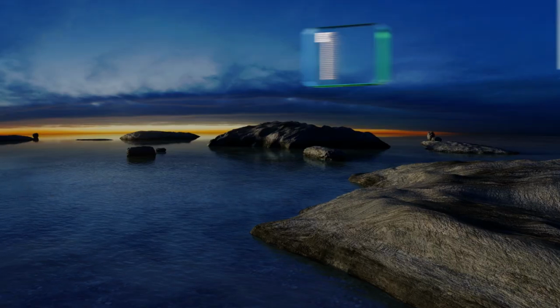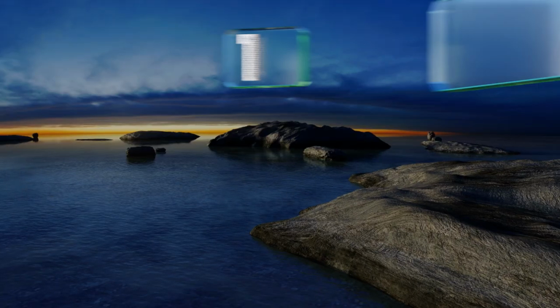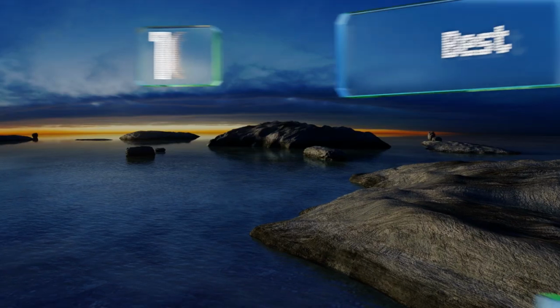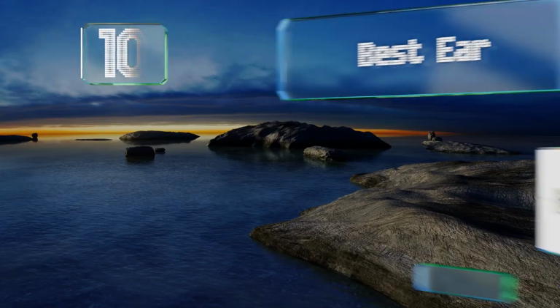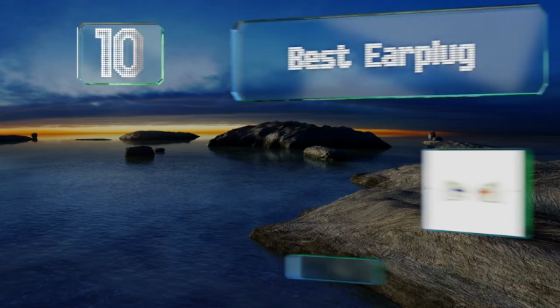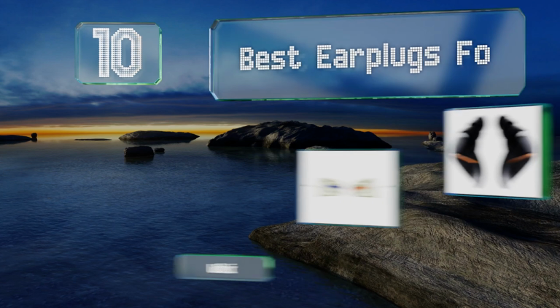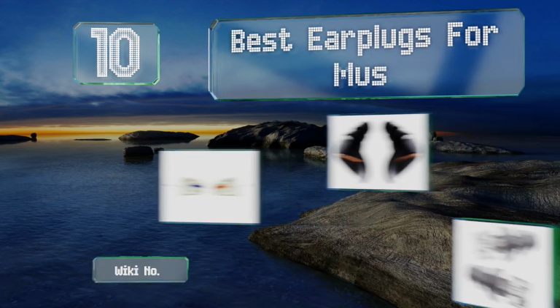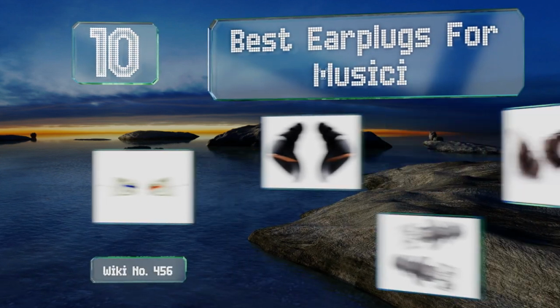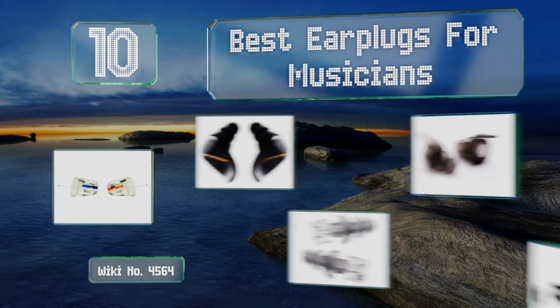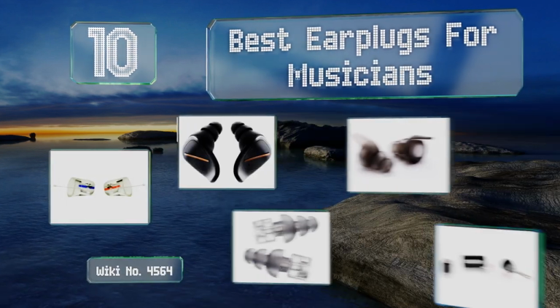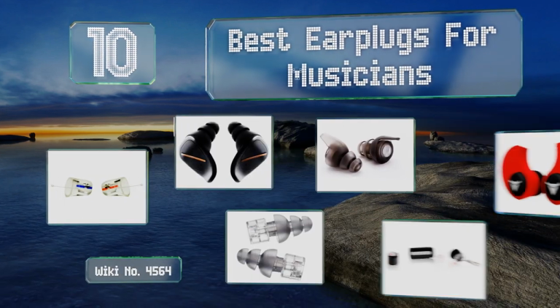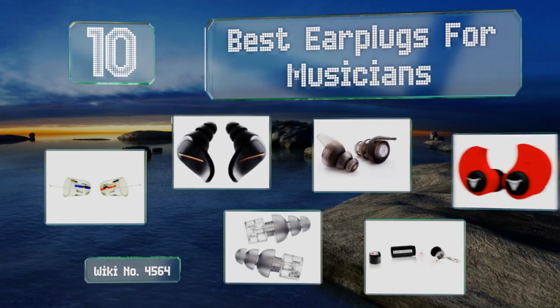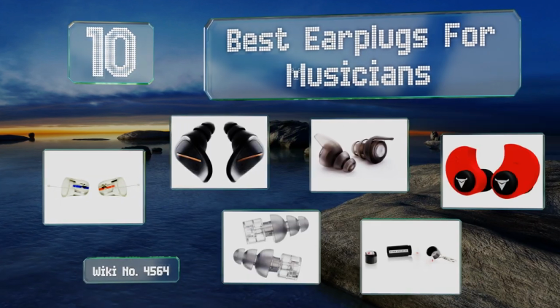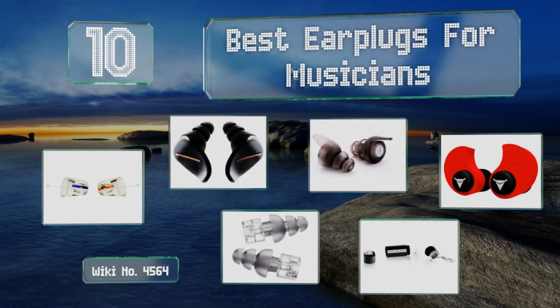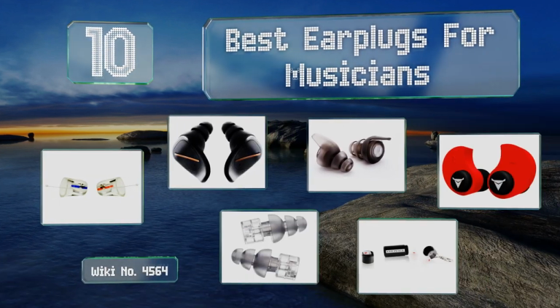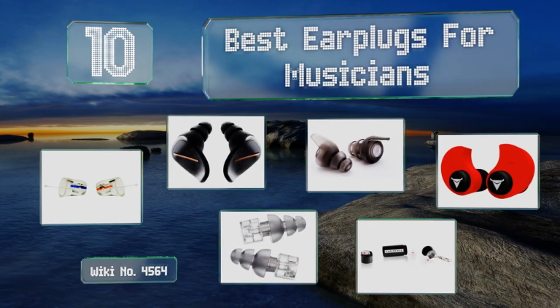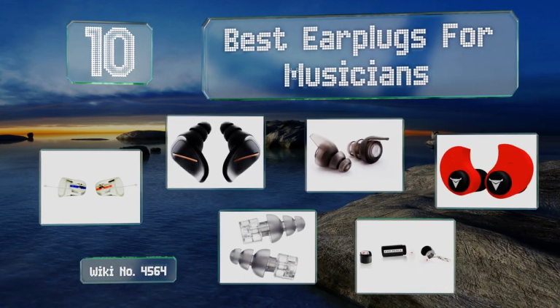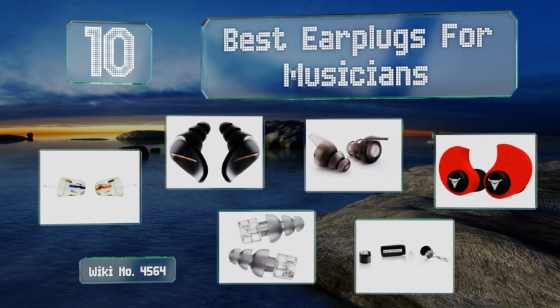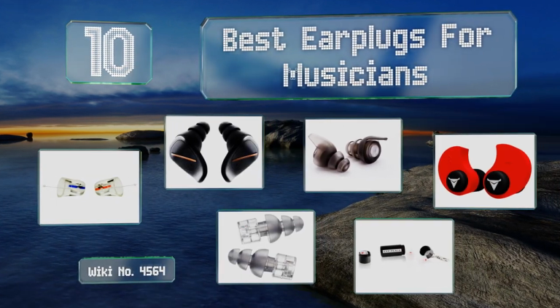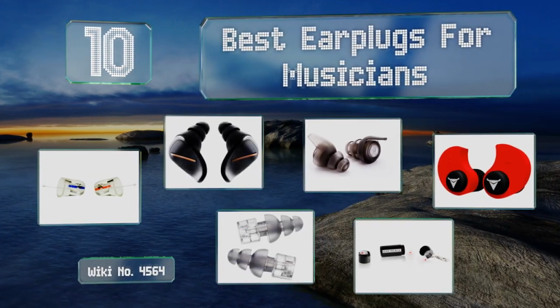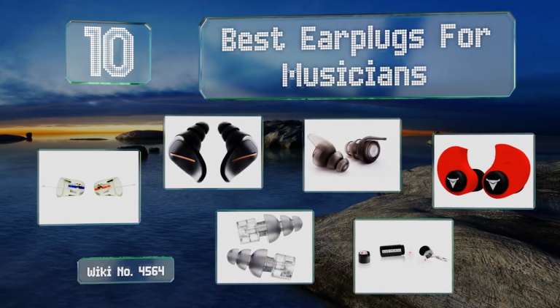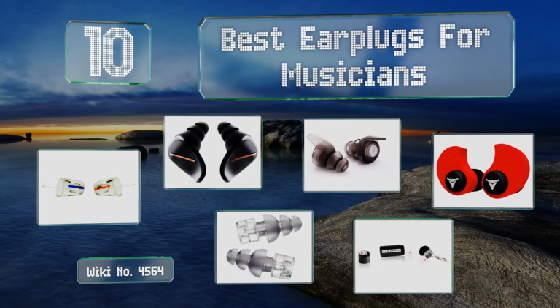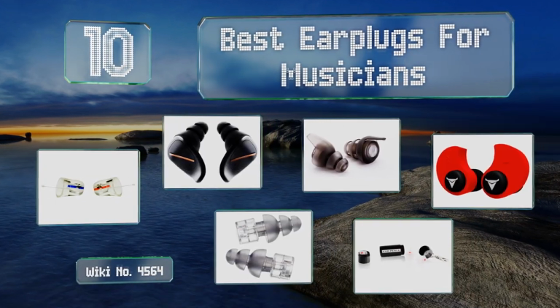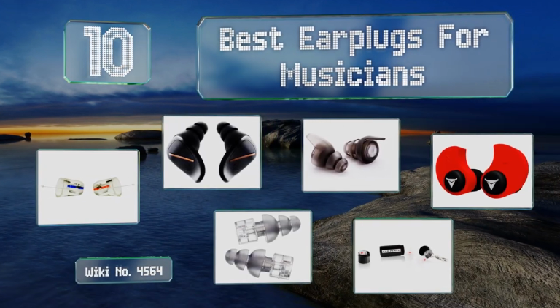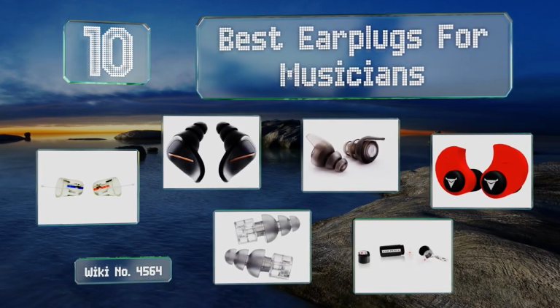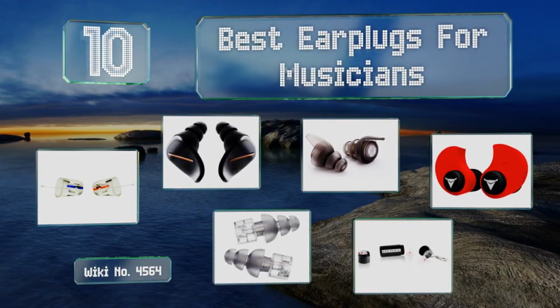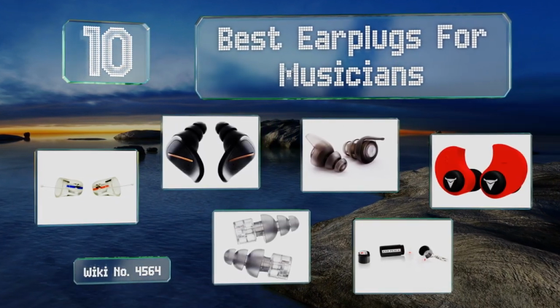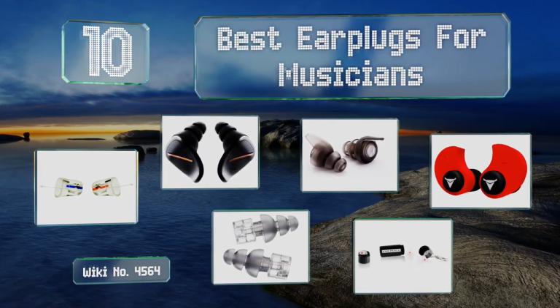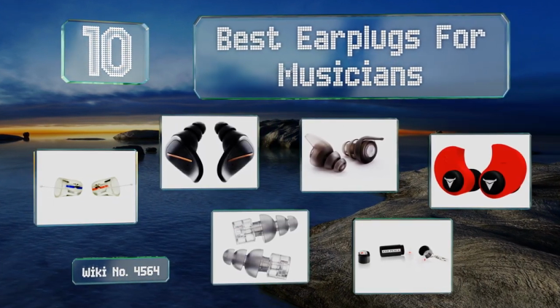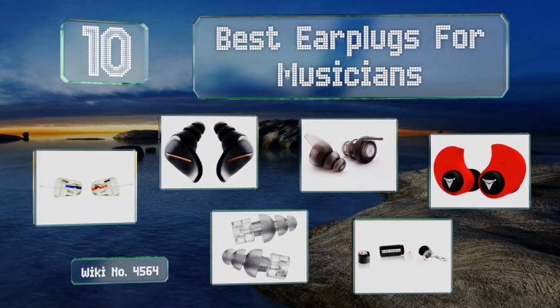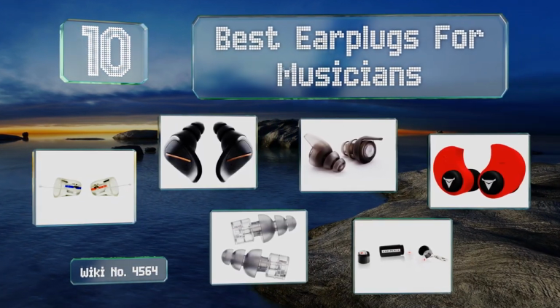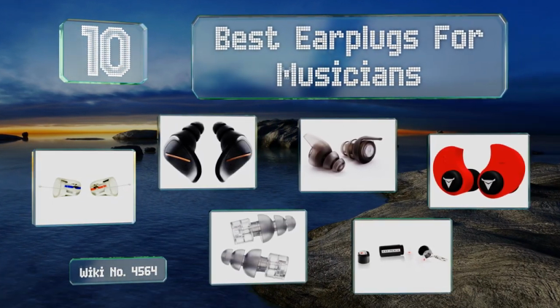EasyVid presents the 10 best earplugs for musicians. Let's get started with the list.